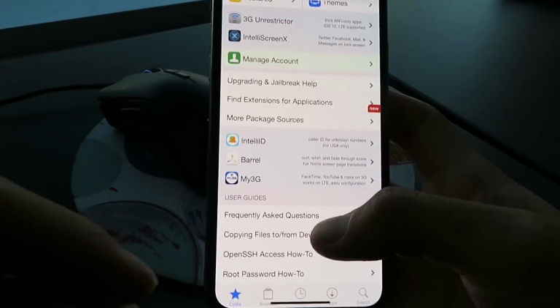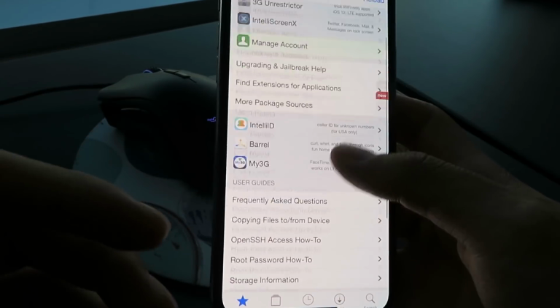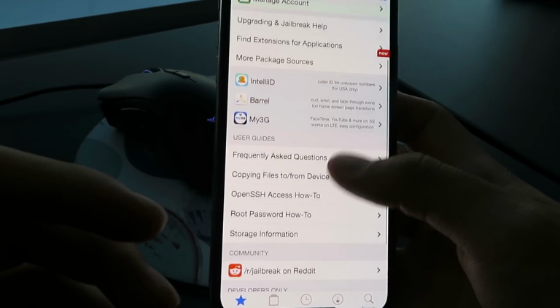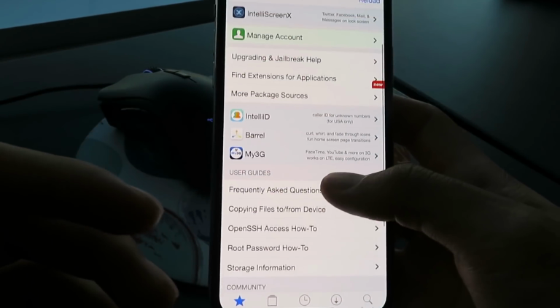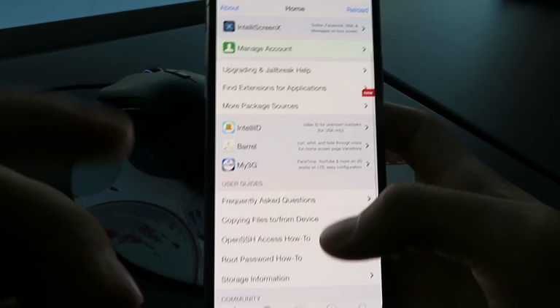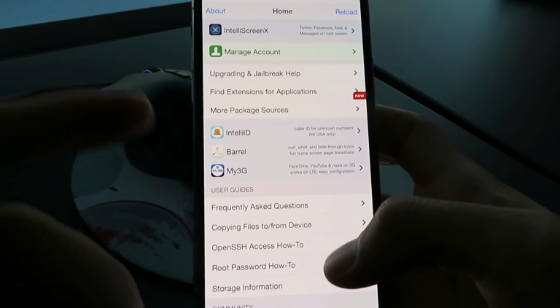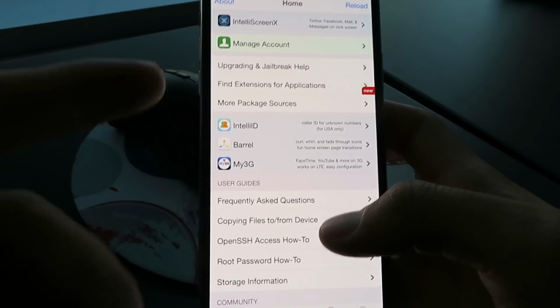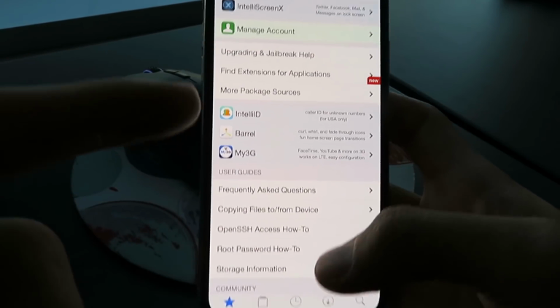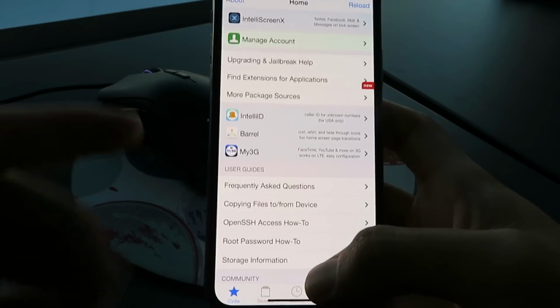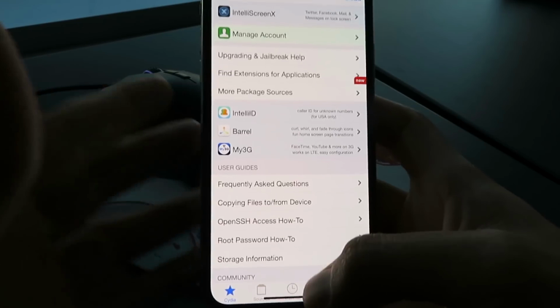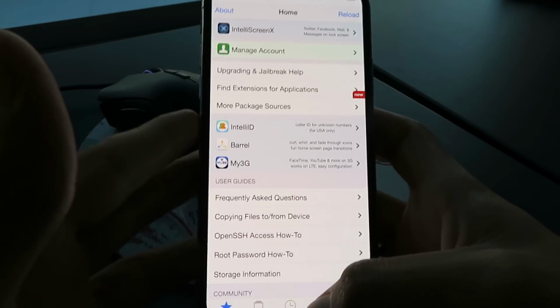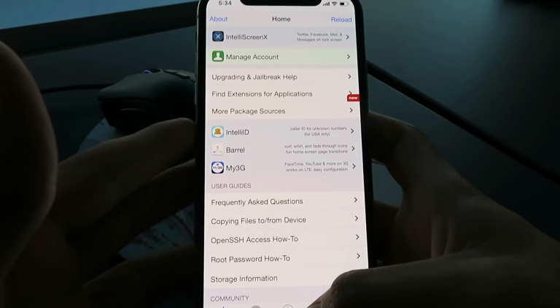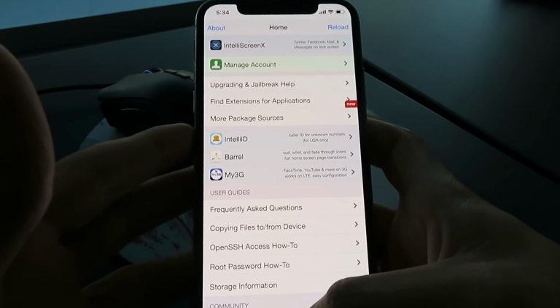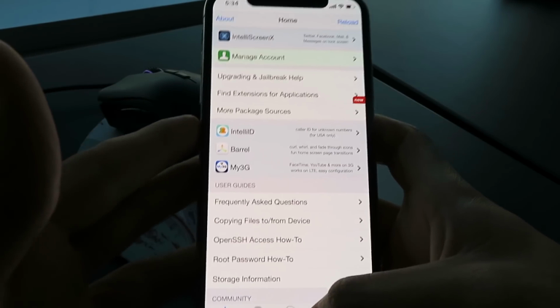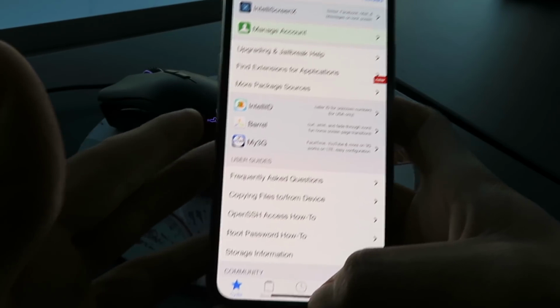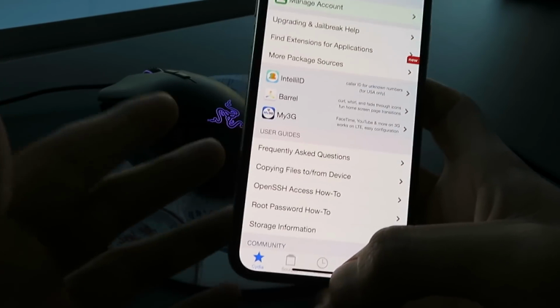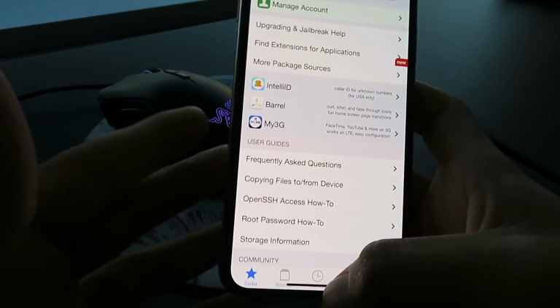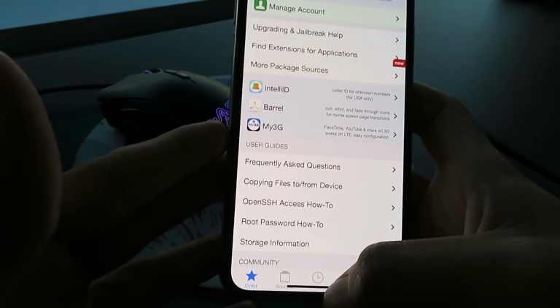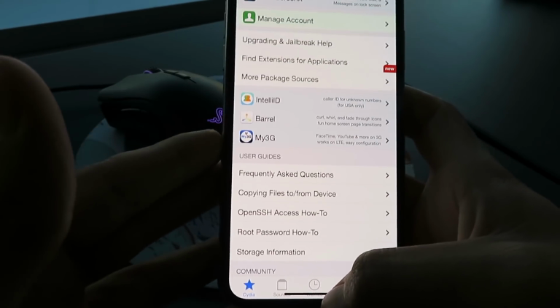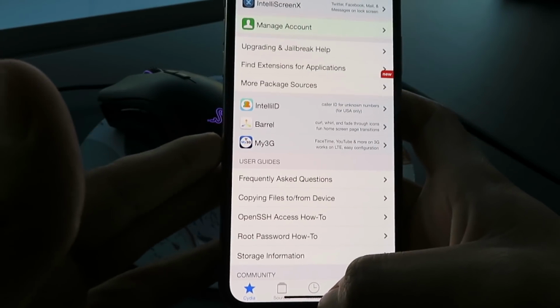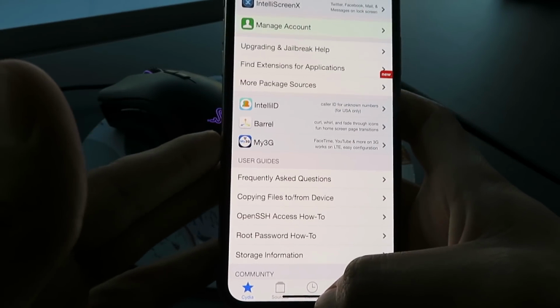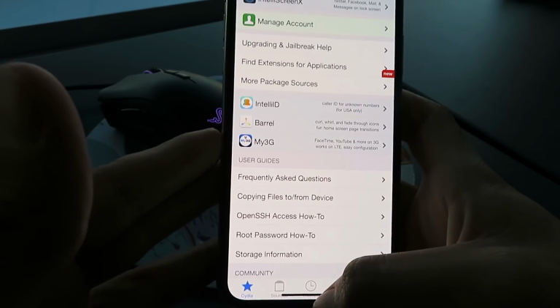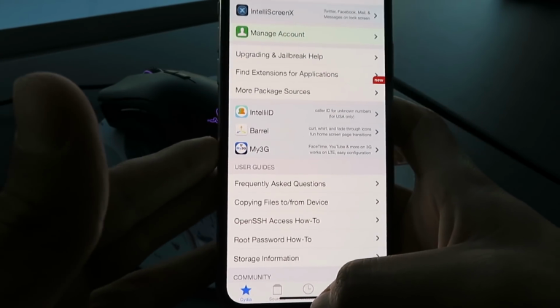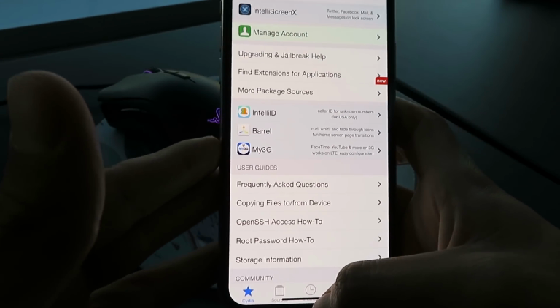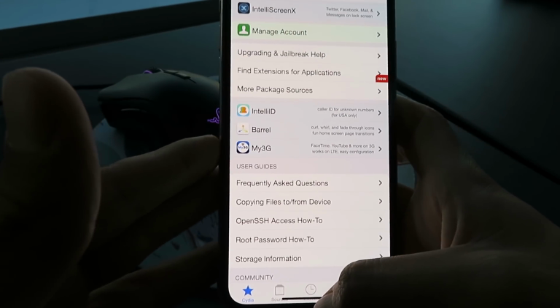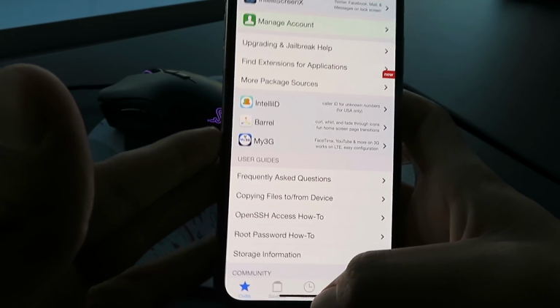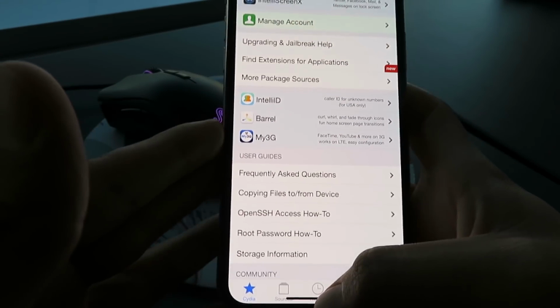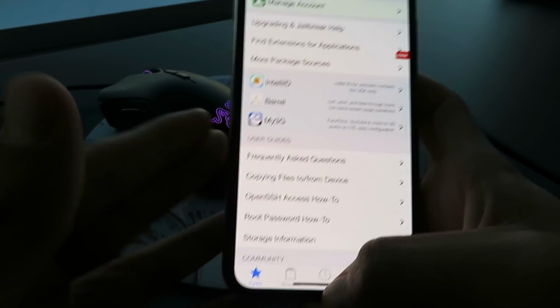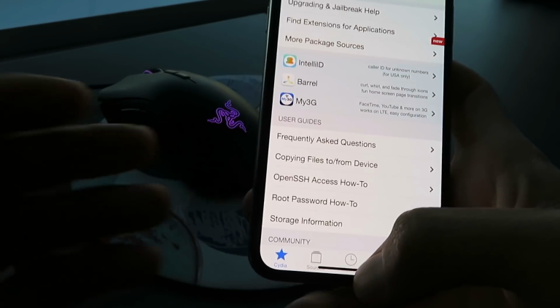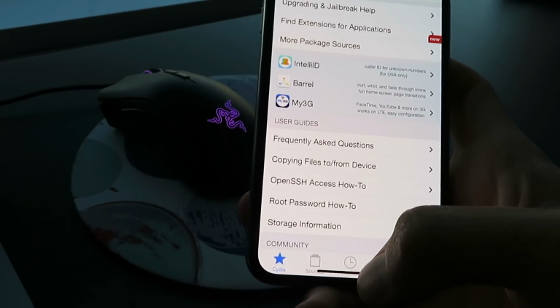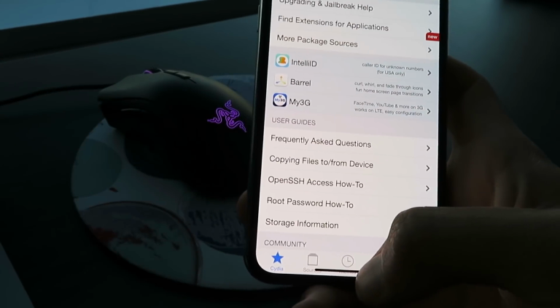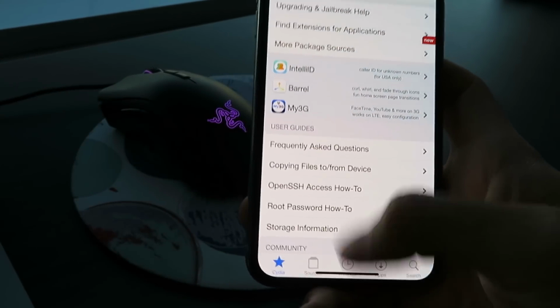As you can see I've got all the features. I'm going to show you guys exactly how I did this — it's super easy. It only takes like two minutes of your time, so just follow along with me.